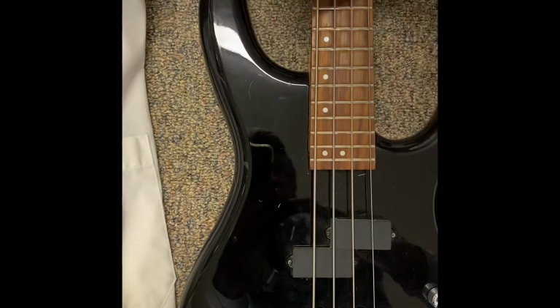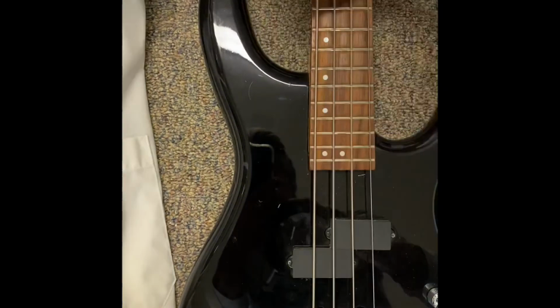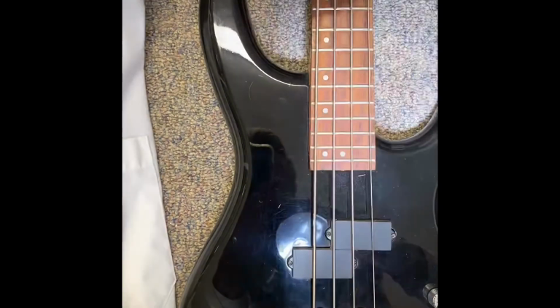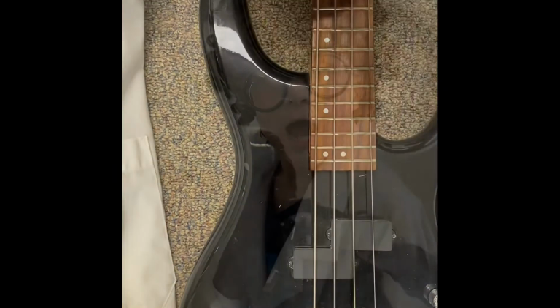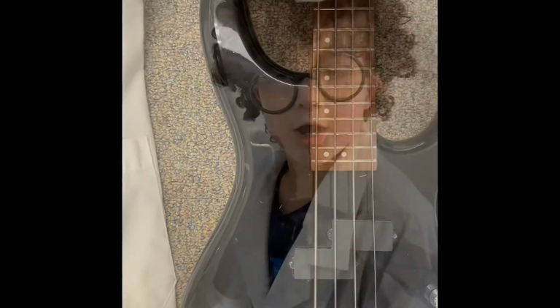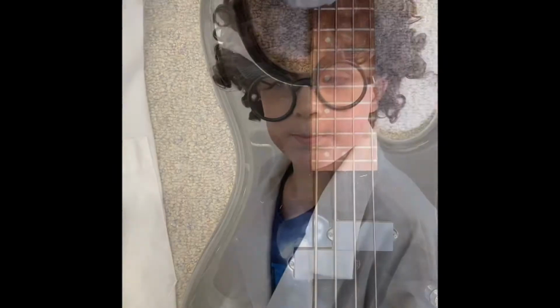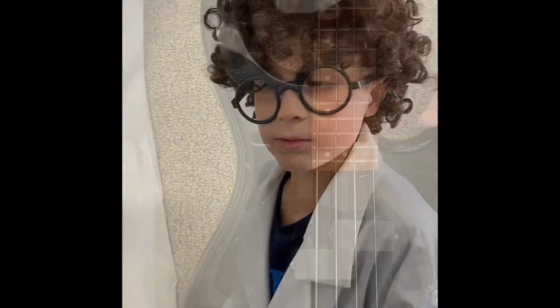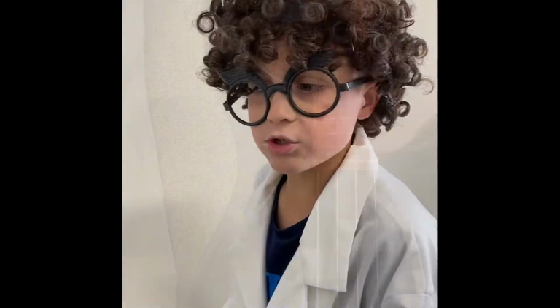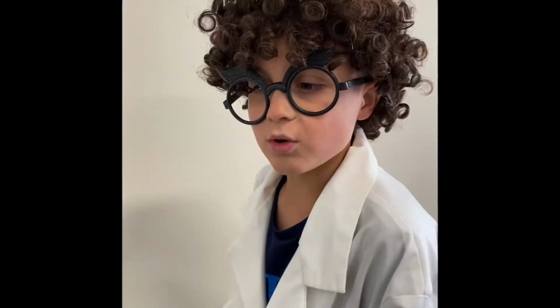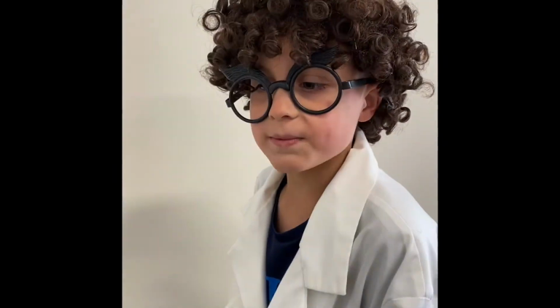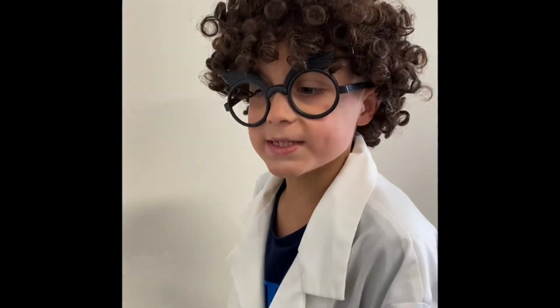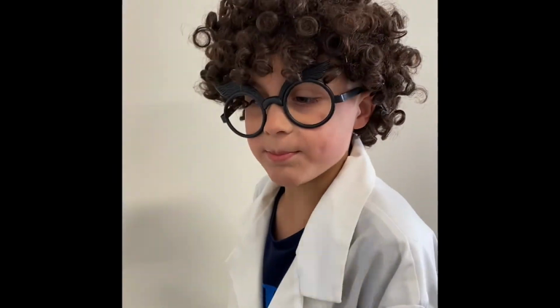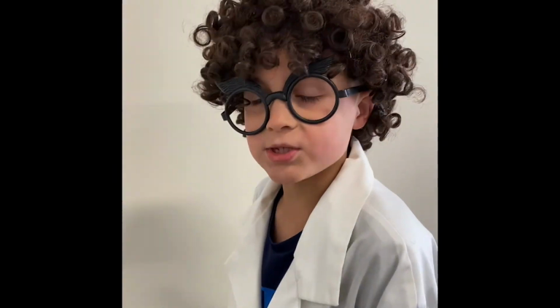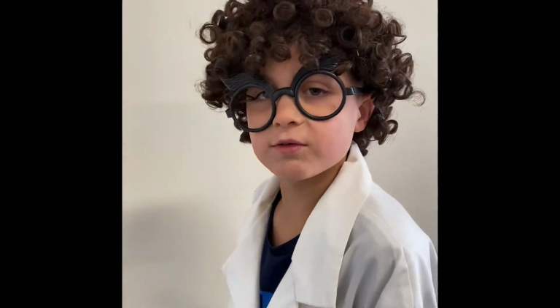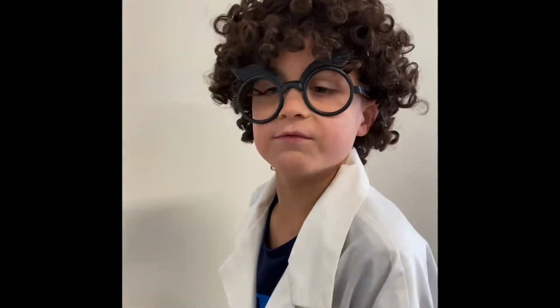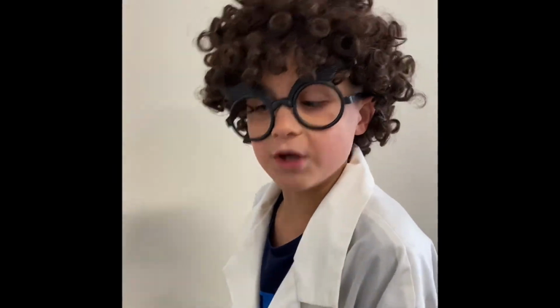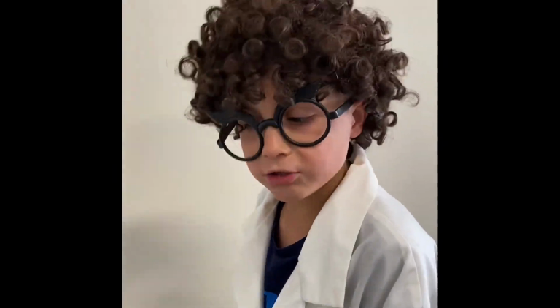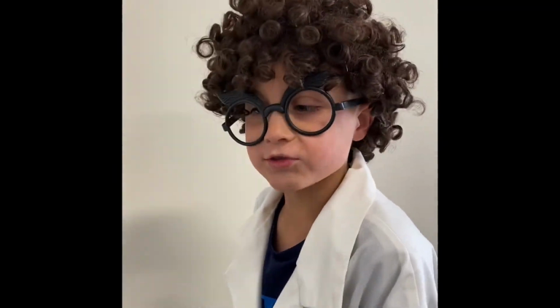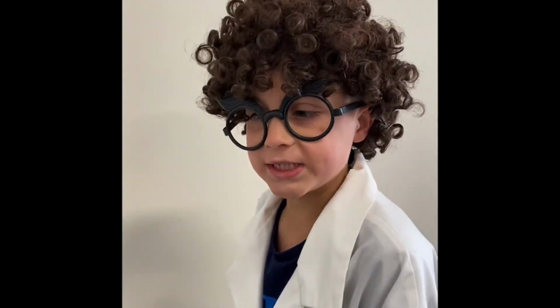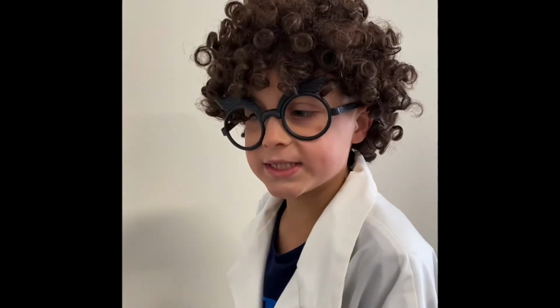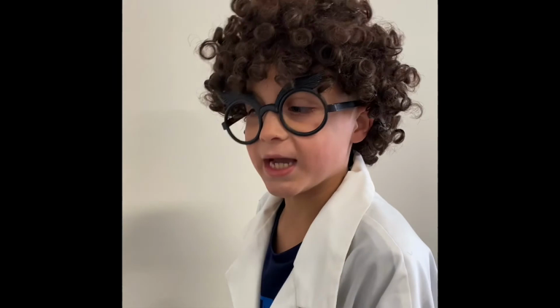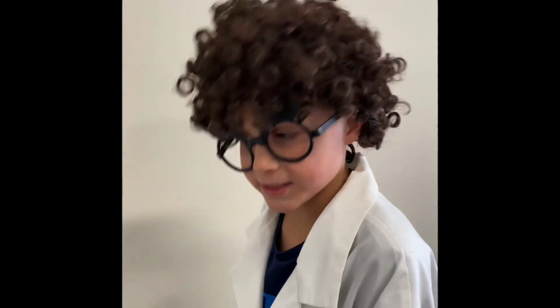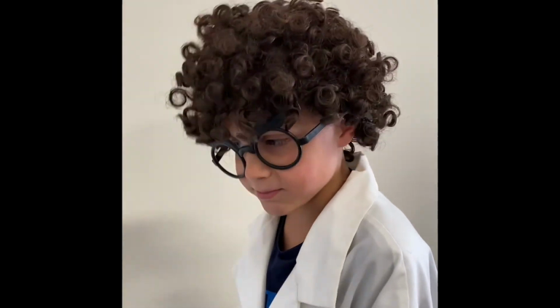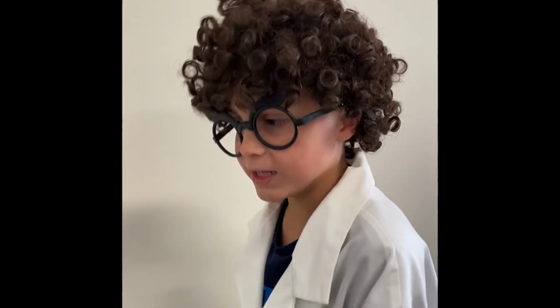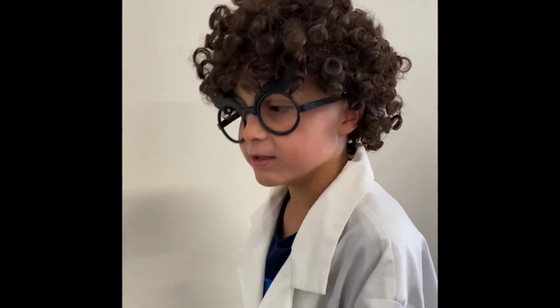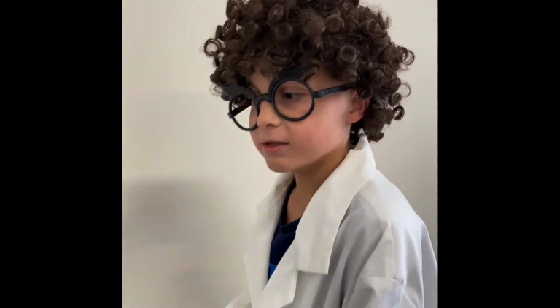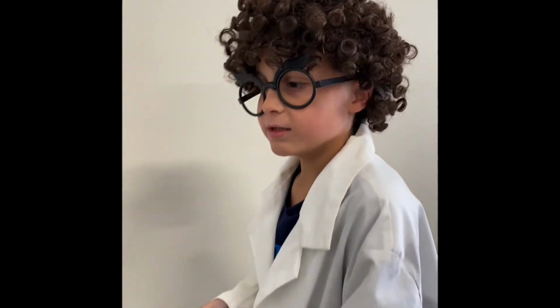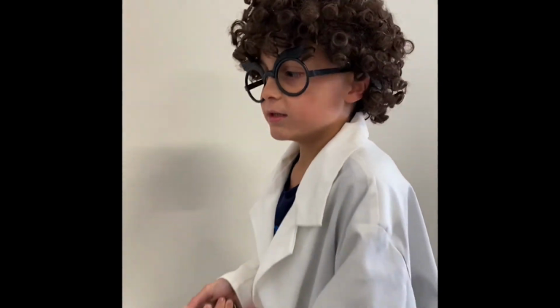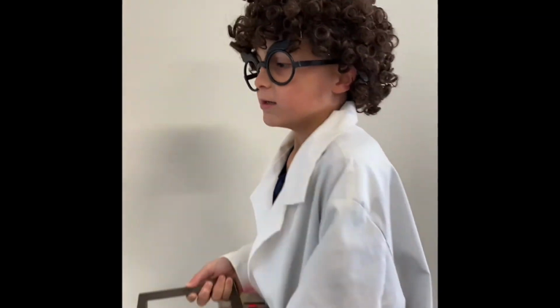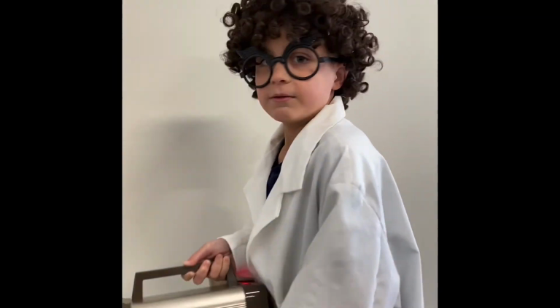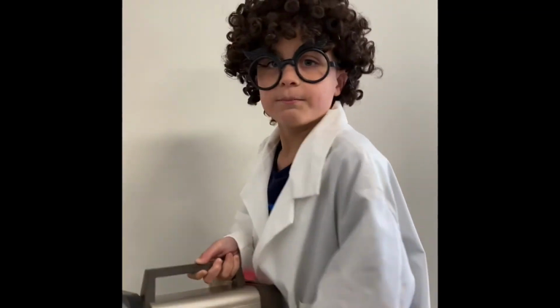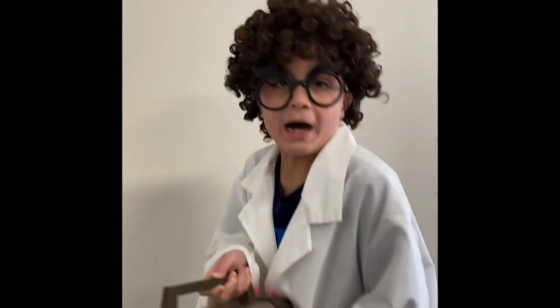I hope you enjoyed this episode of Dr. Z Science Minute. Bye.